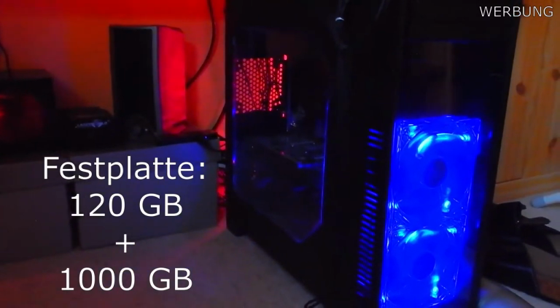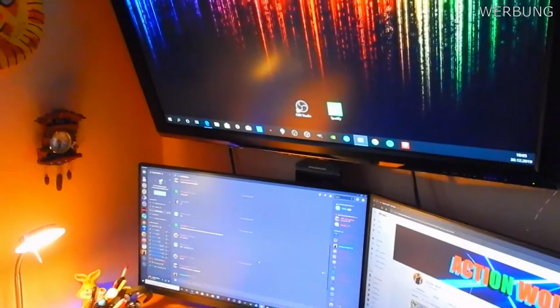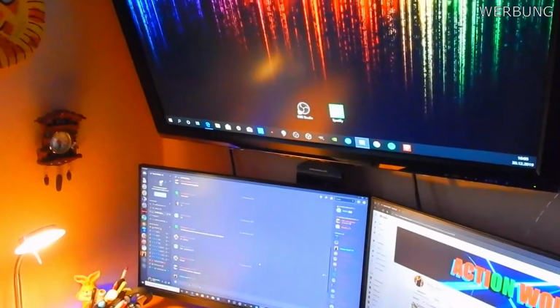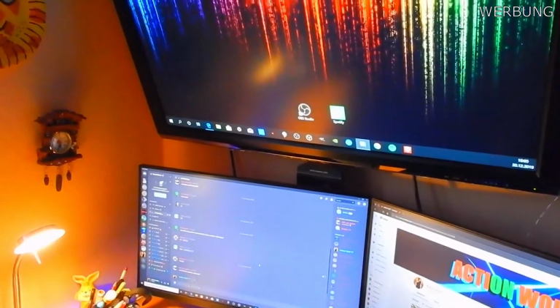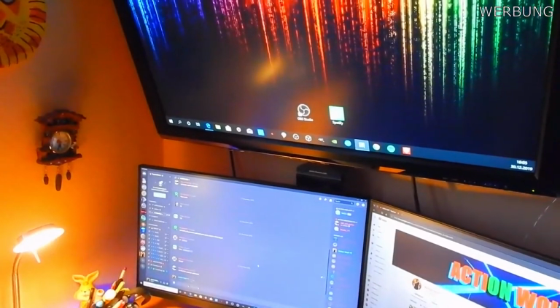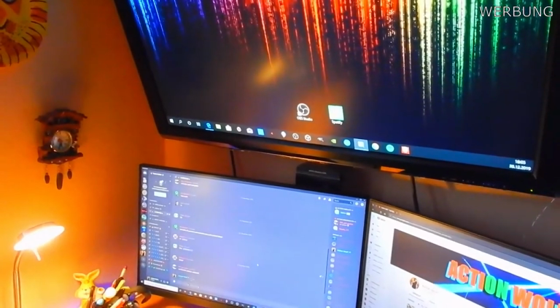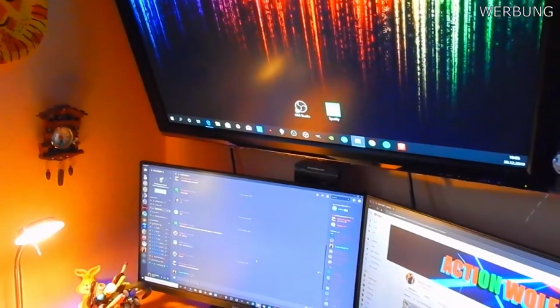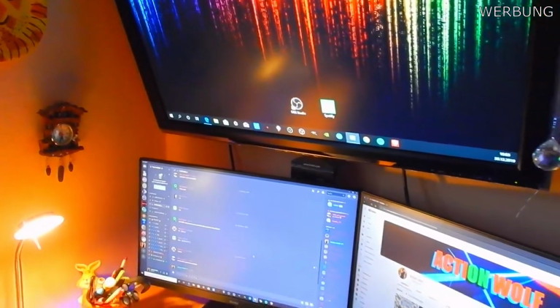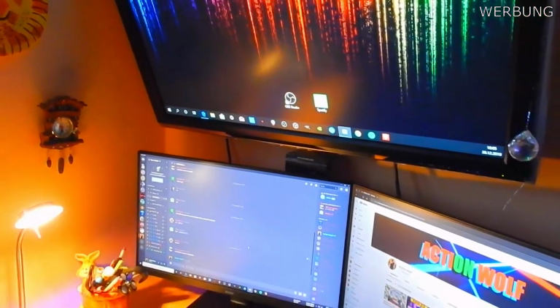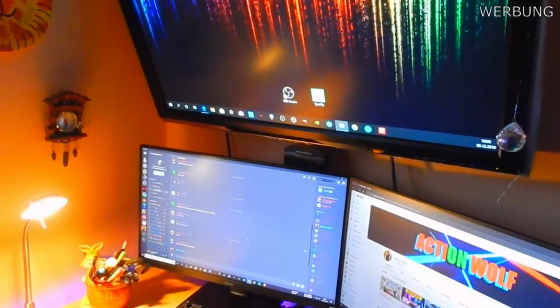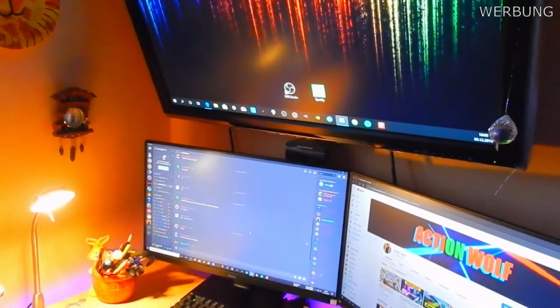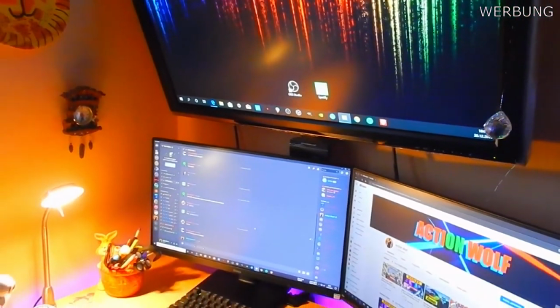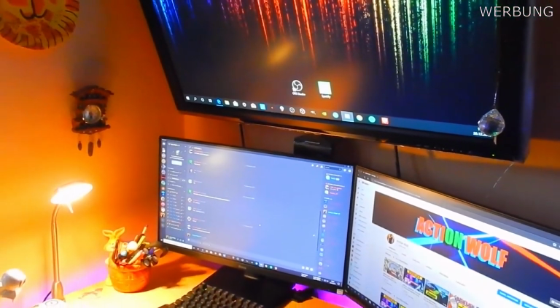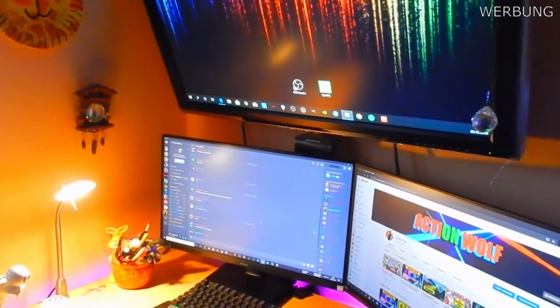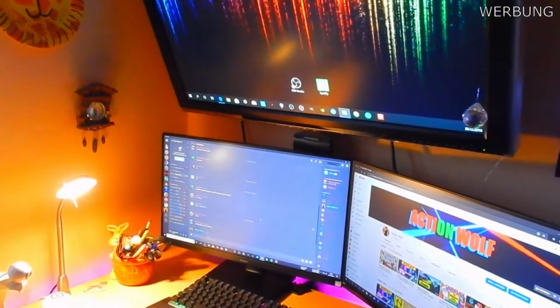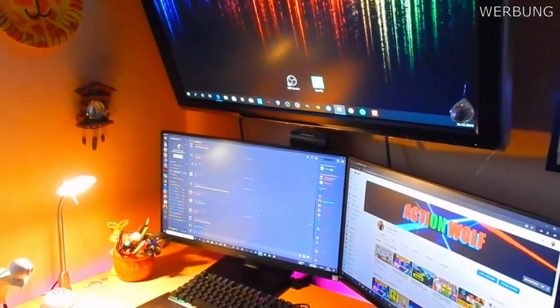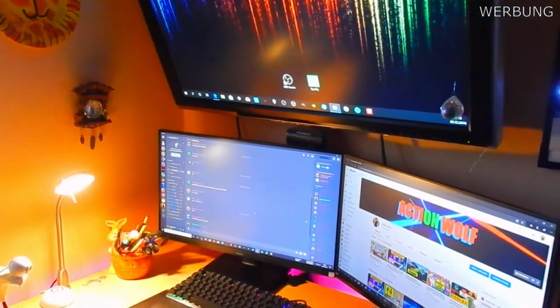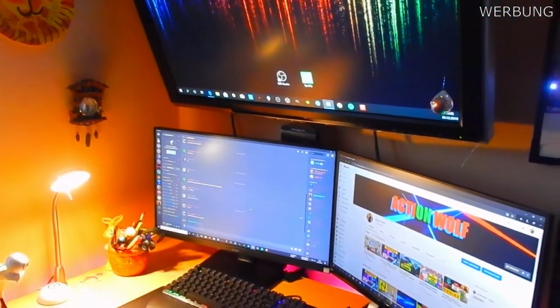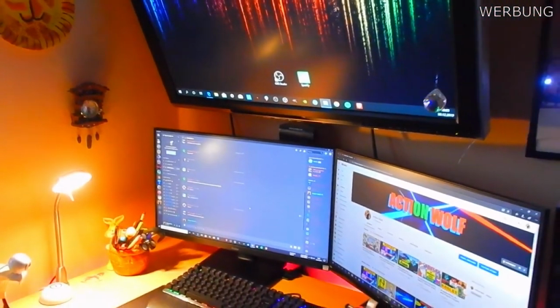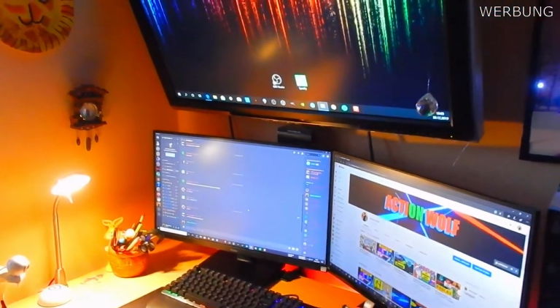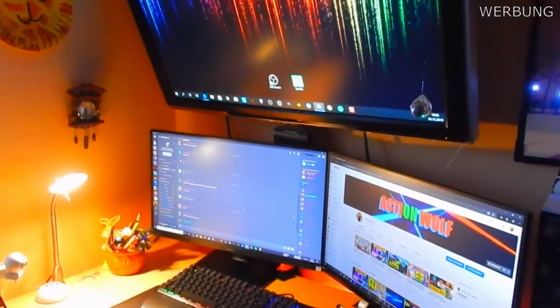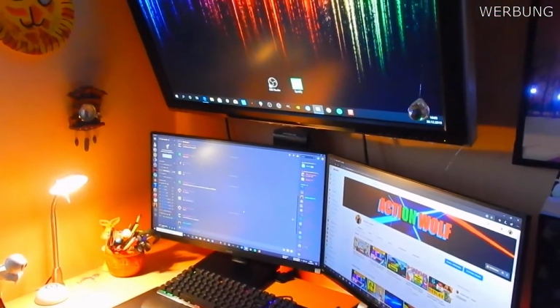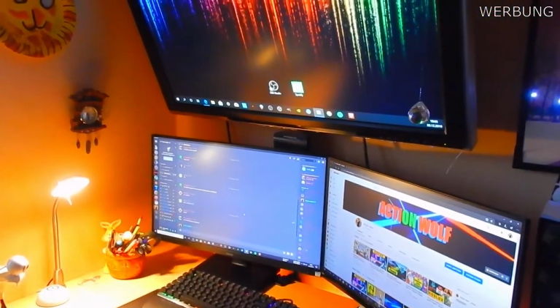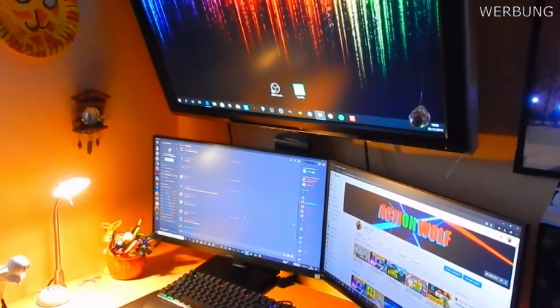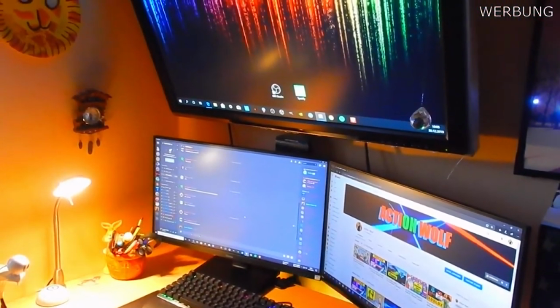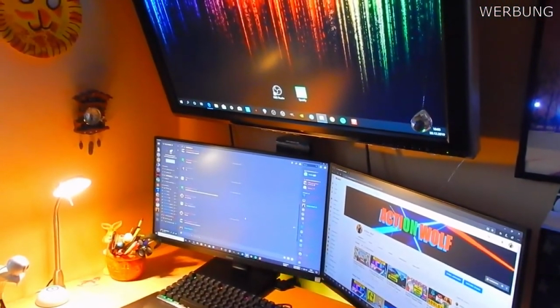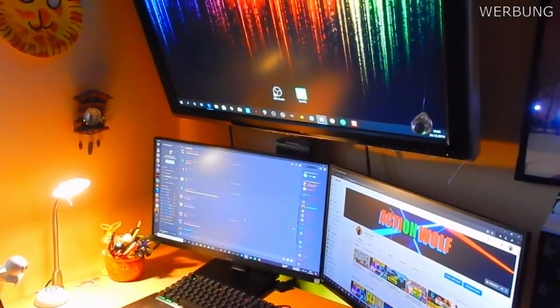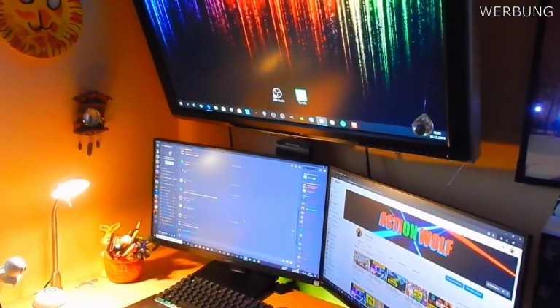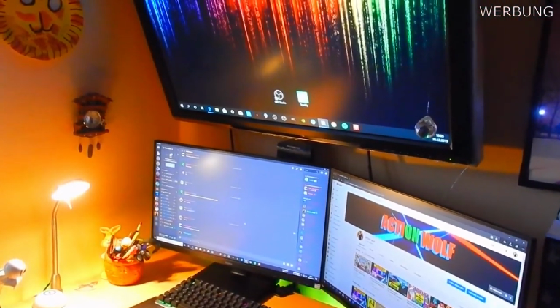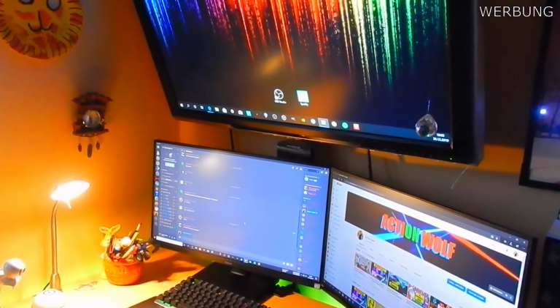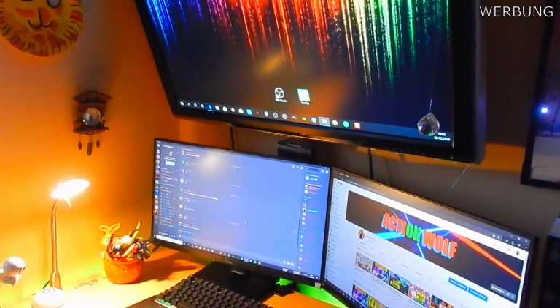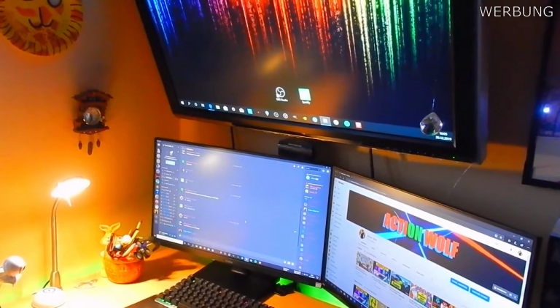Wer von euch sich das Setup kaufen möchte, alle Links sind unten in der Beschreibung.